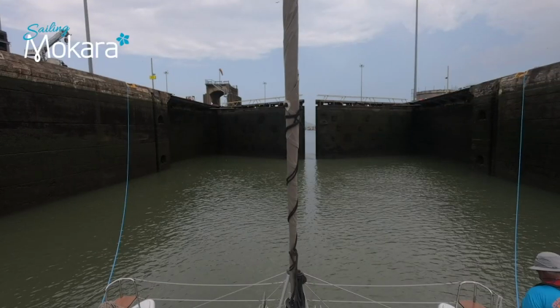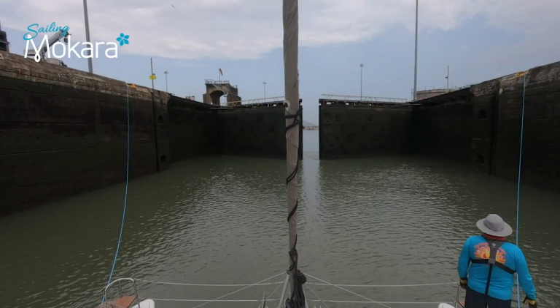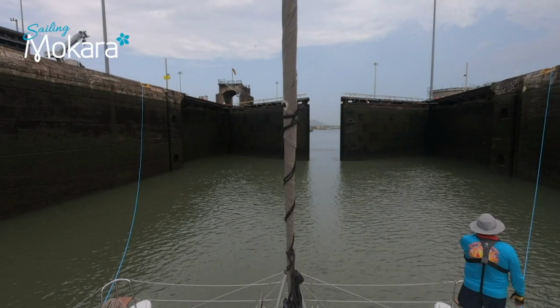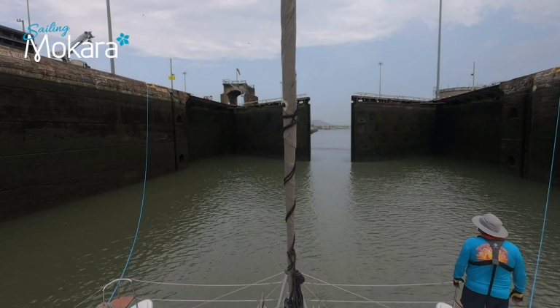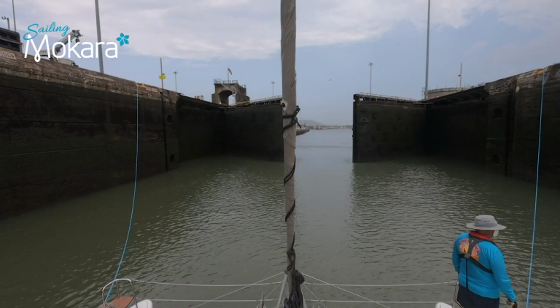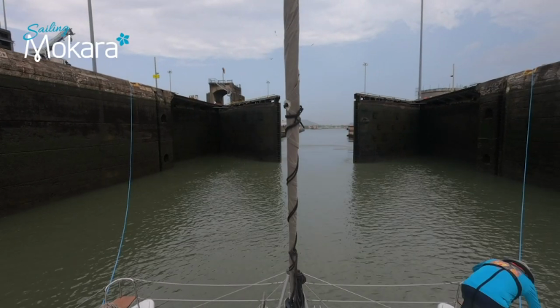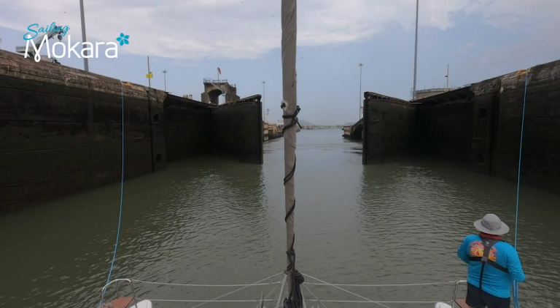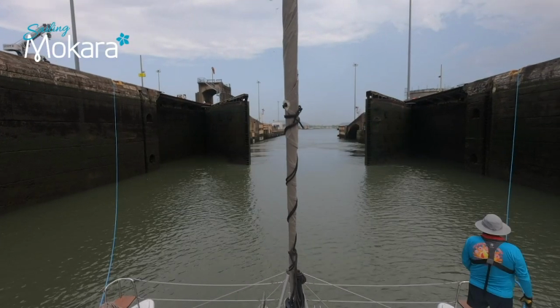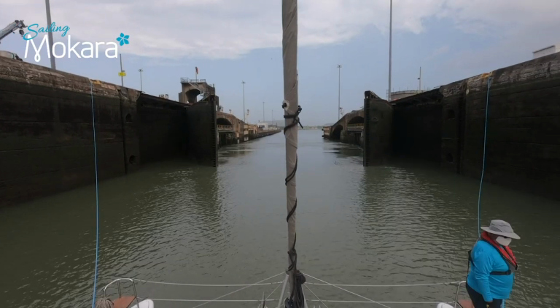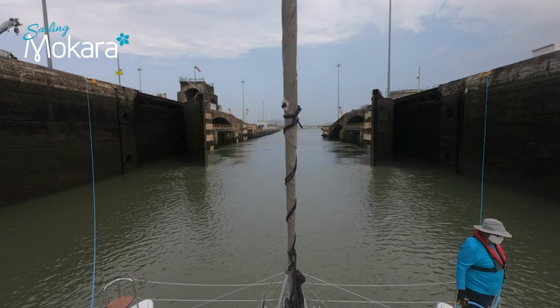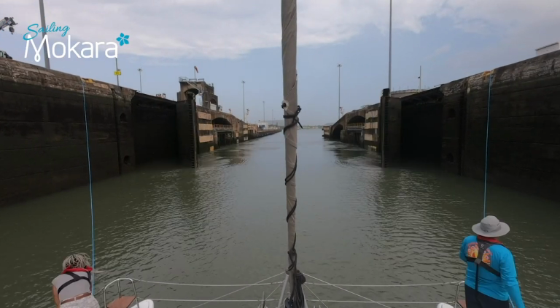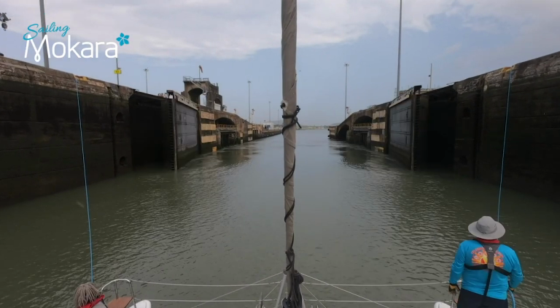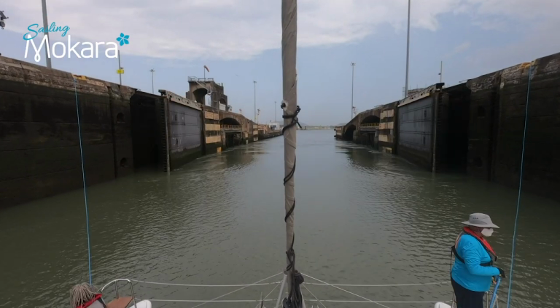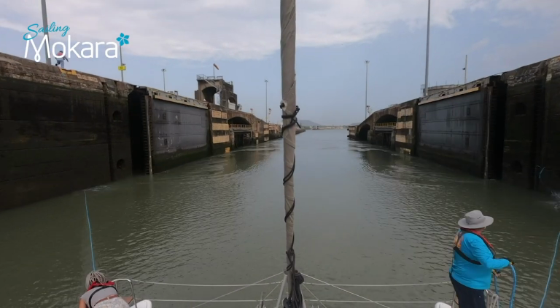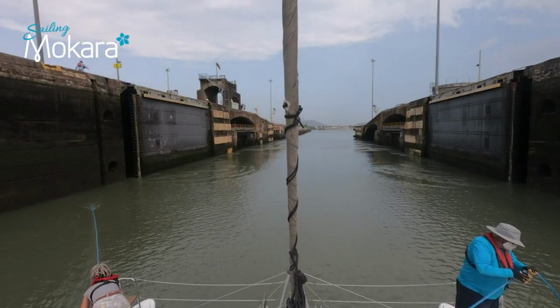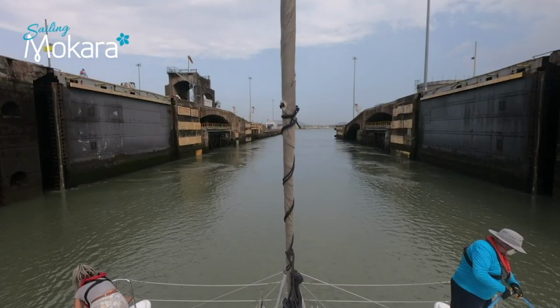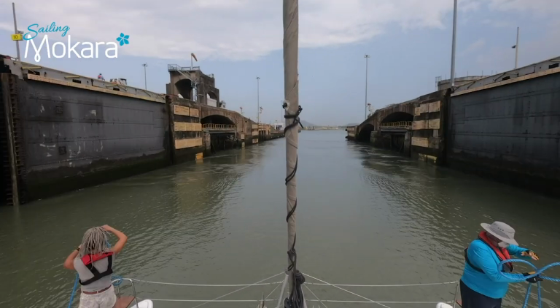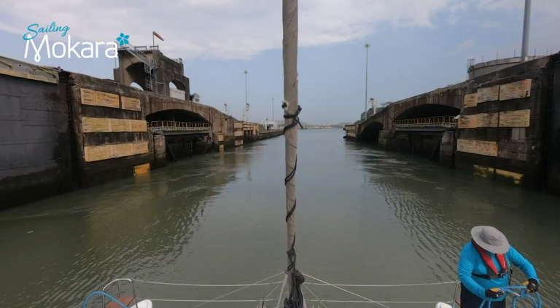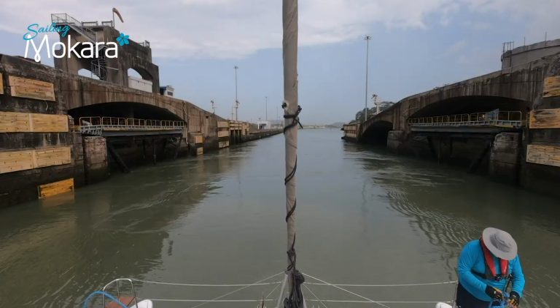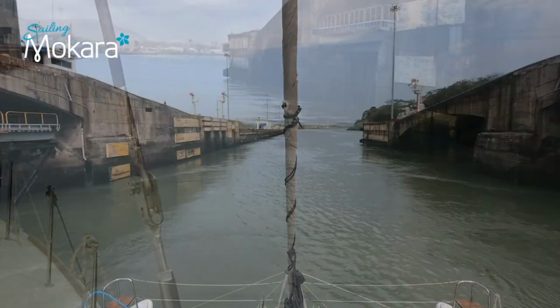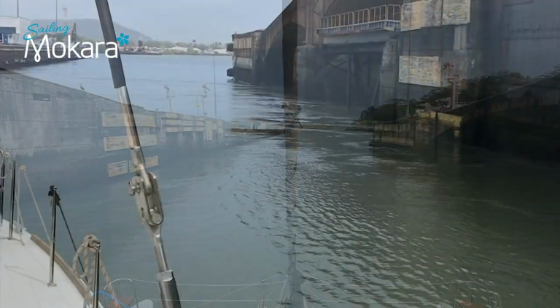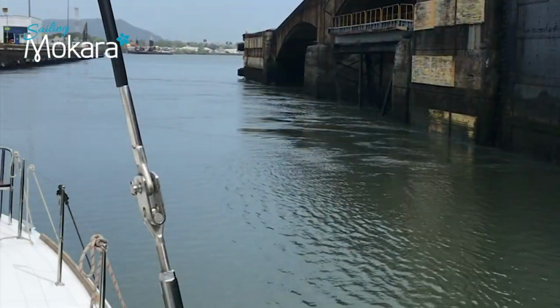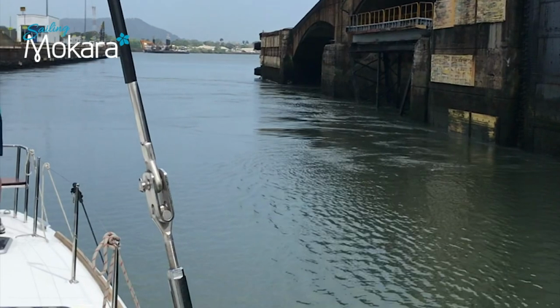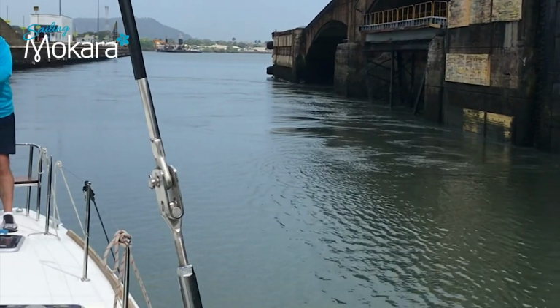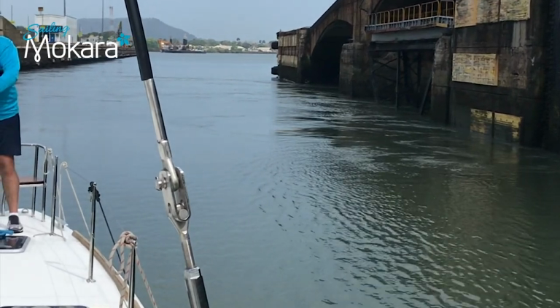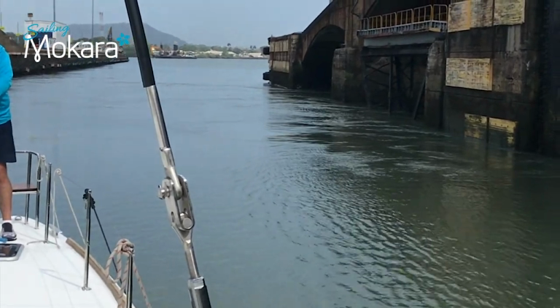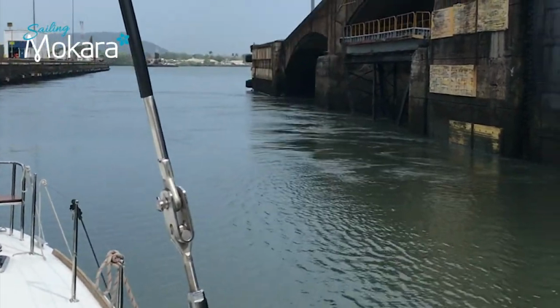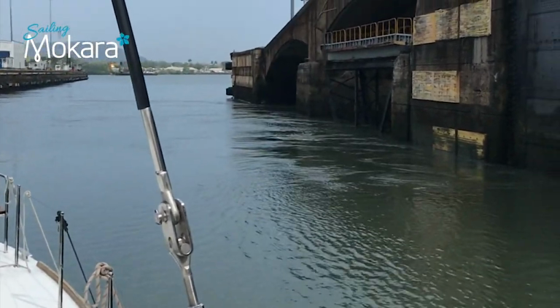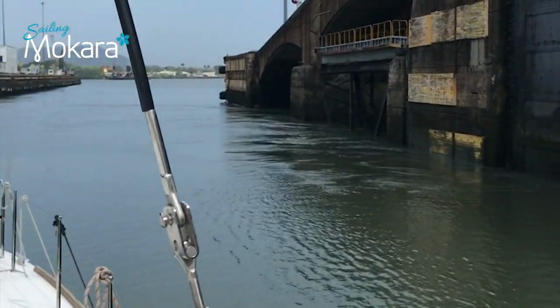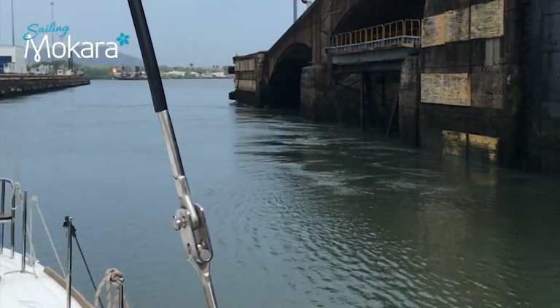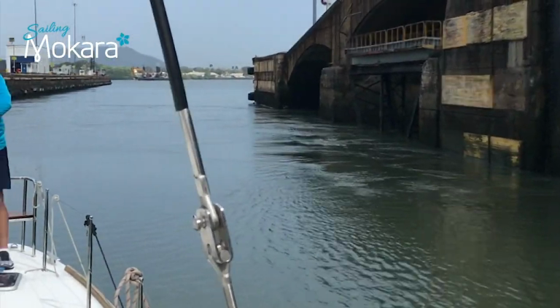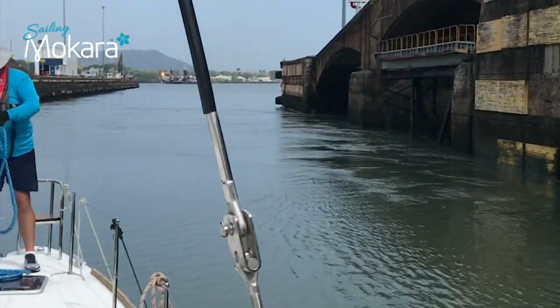The last gates of the Miraflores Locks open and we are officially in the Pacific Ocean!